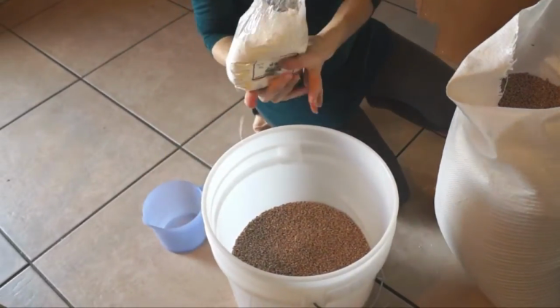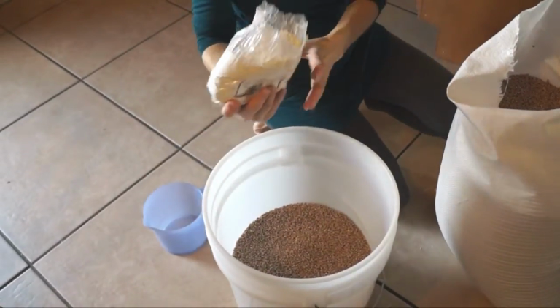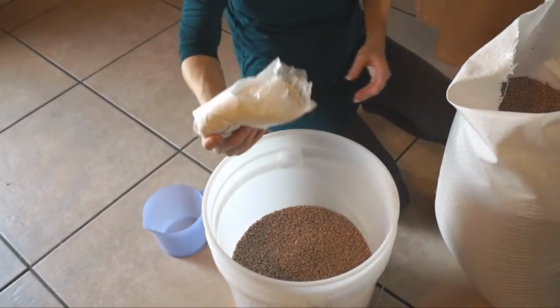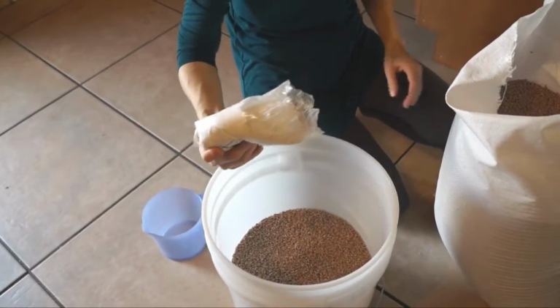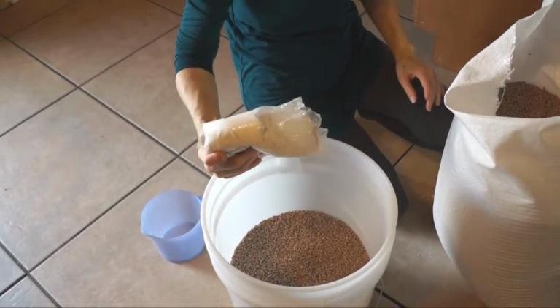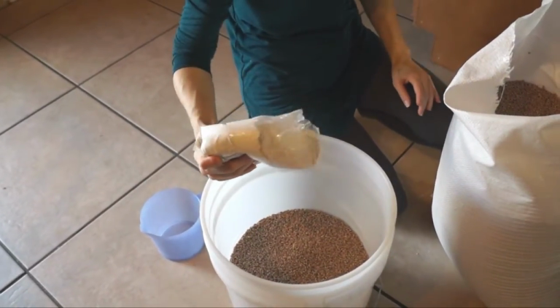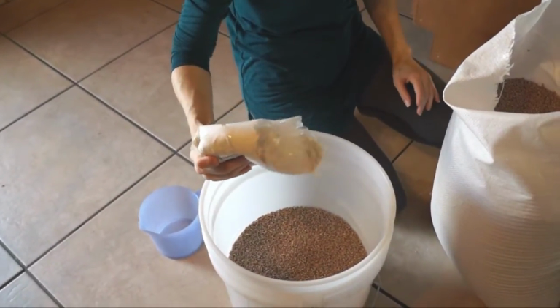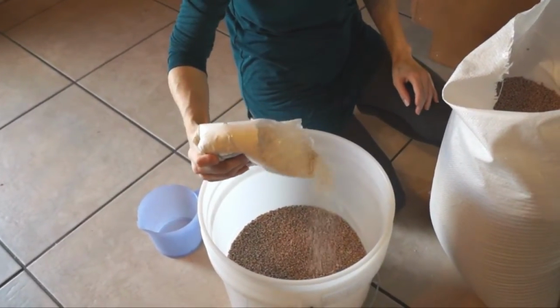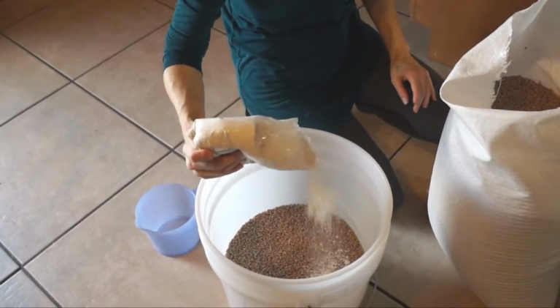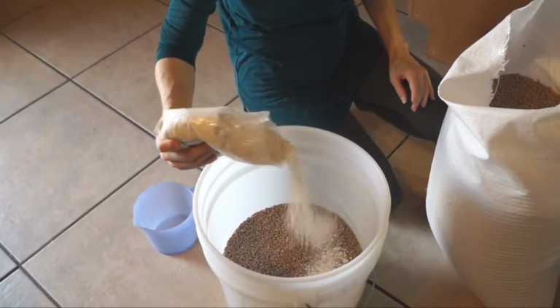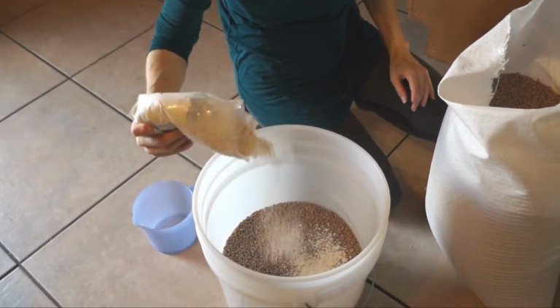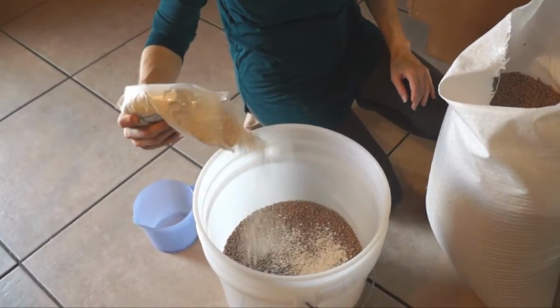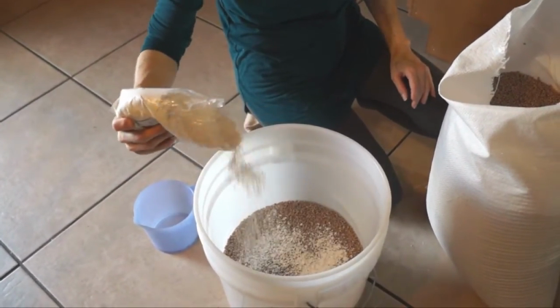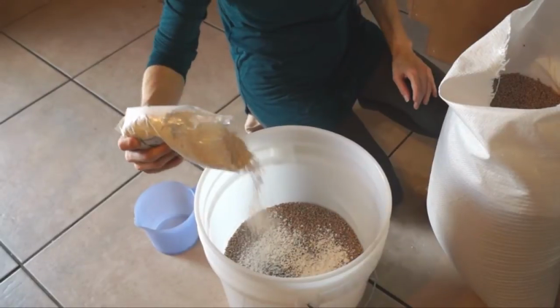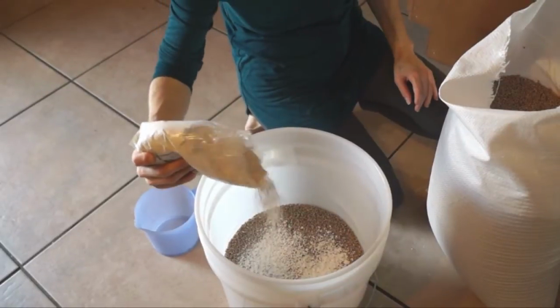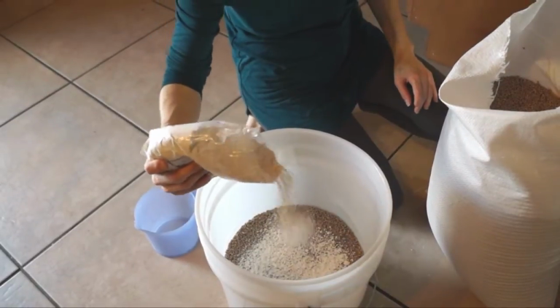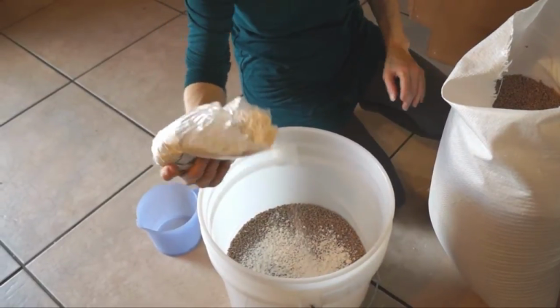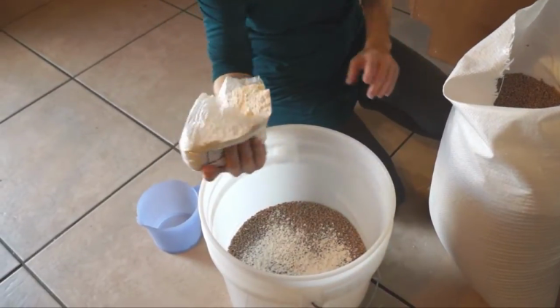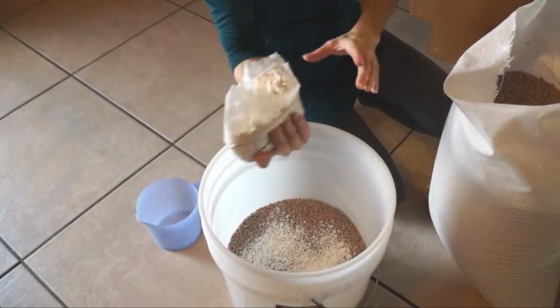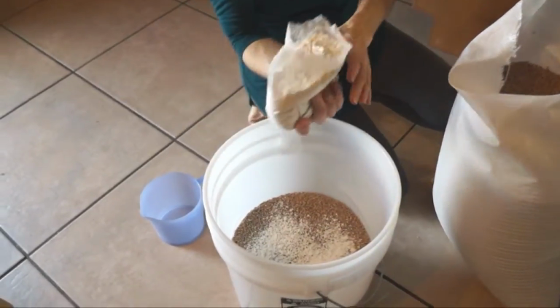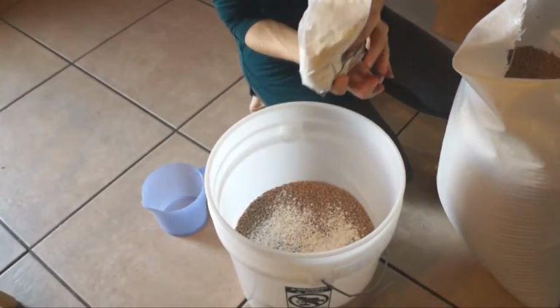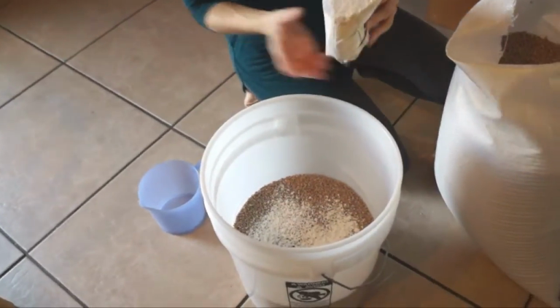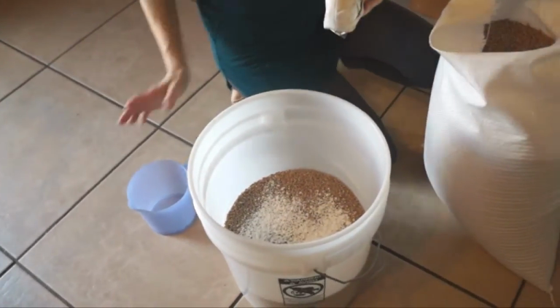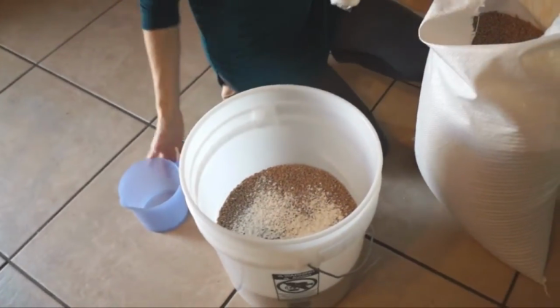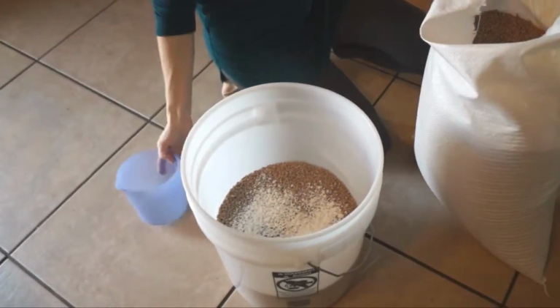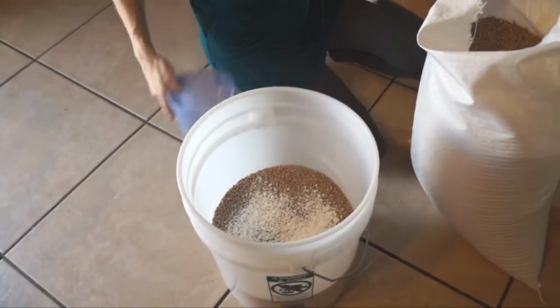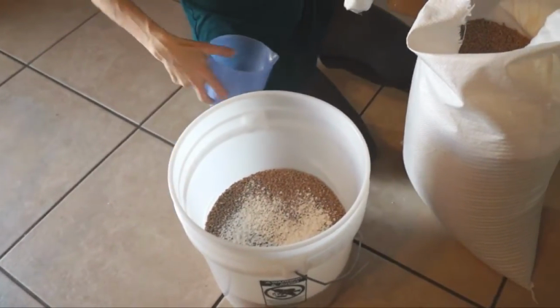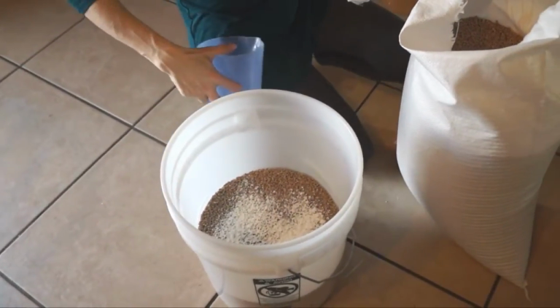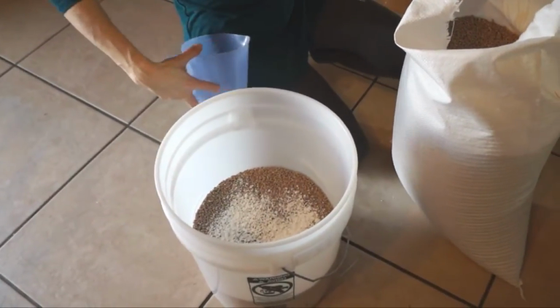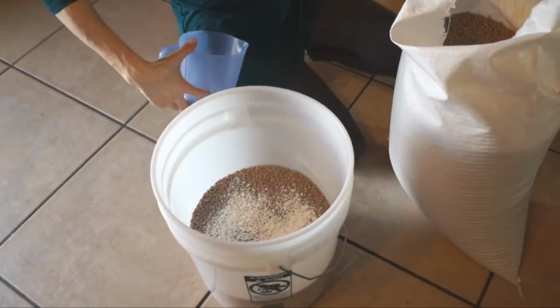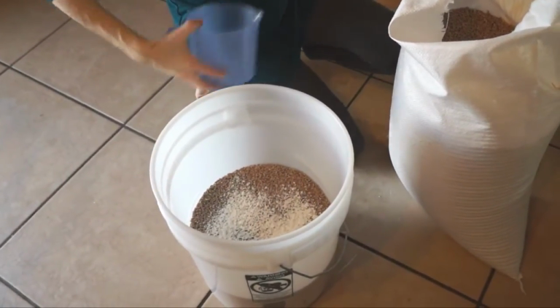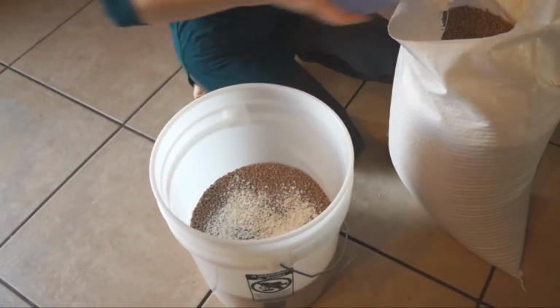The bucket is almost halfway full with the wheat, so I'm going to add some more diatomaceous earth.